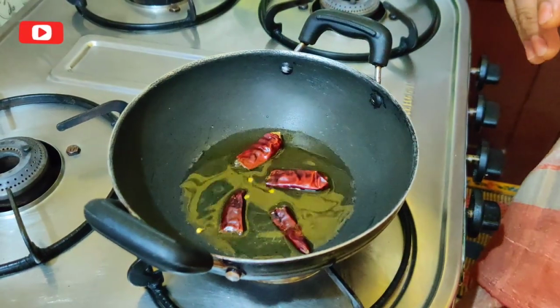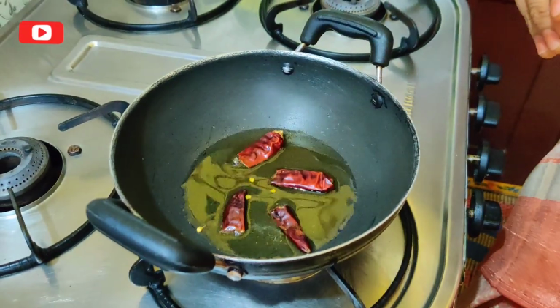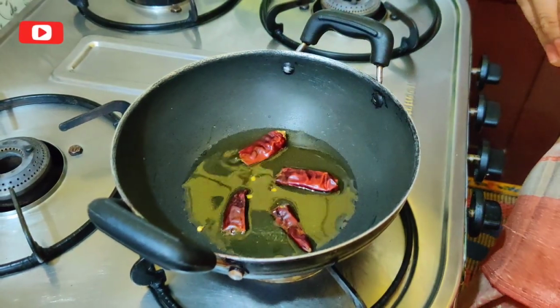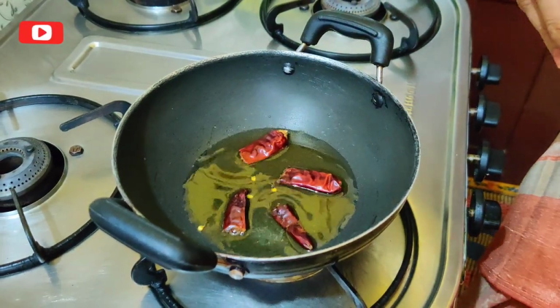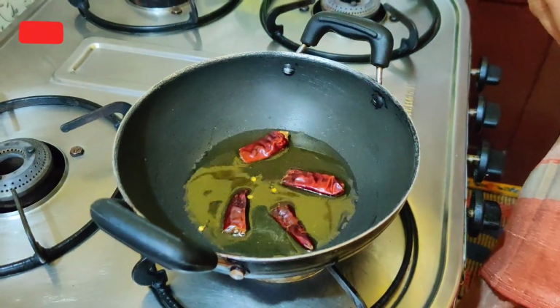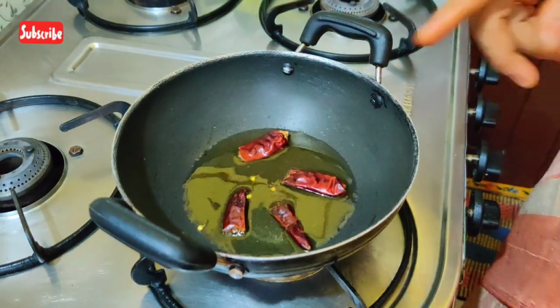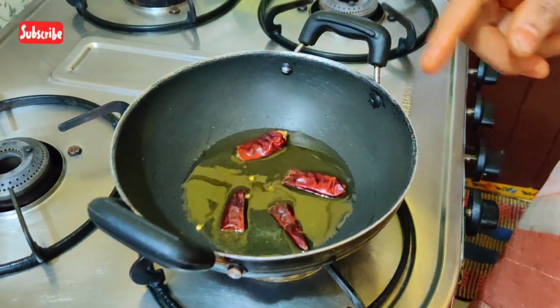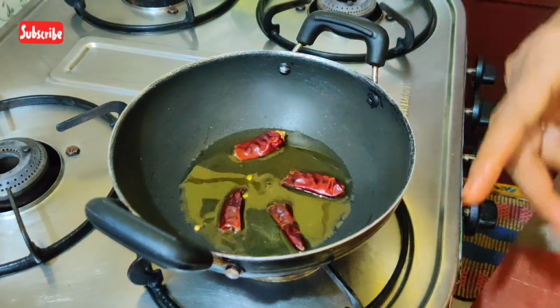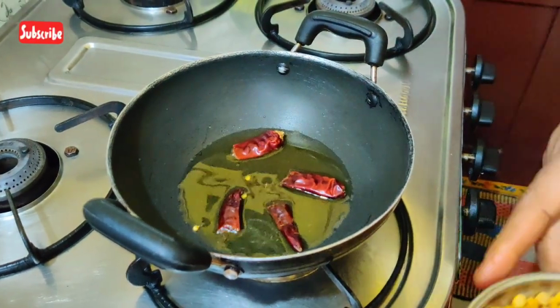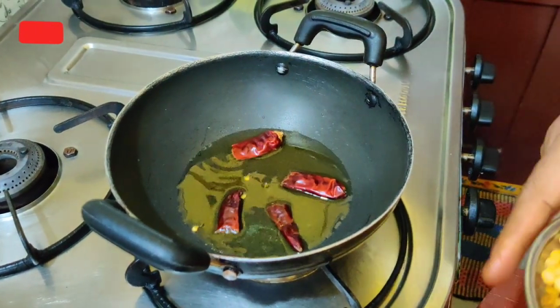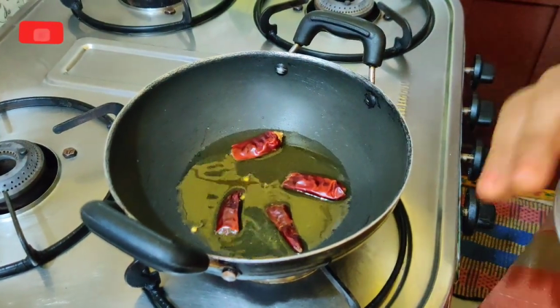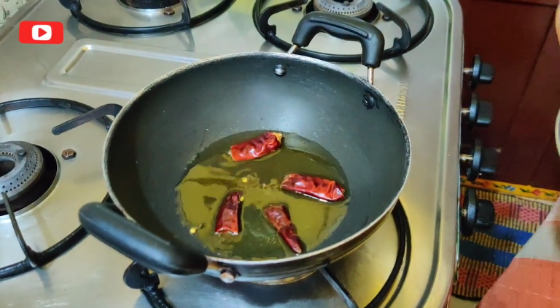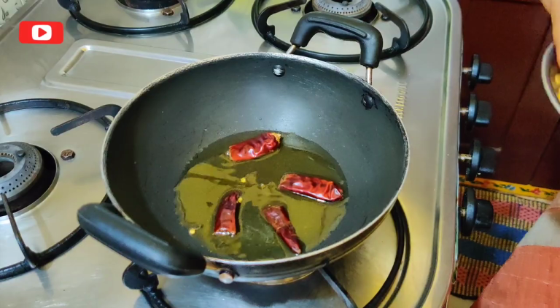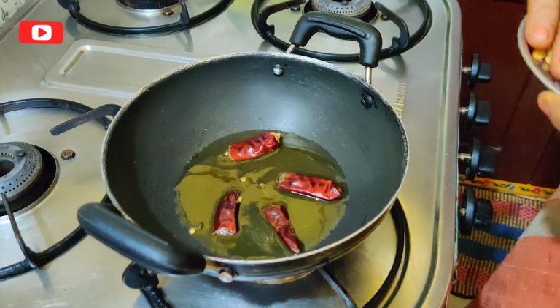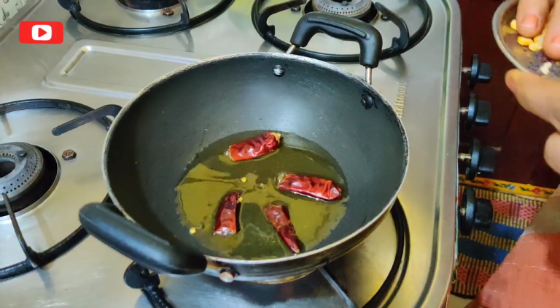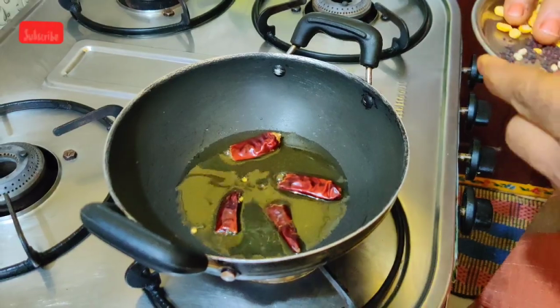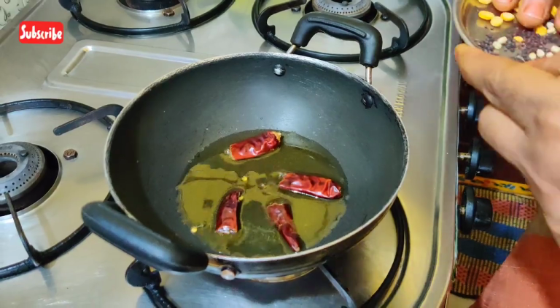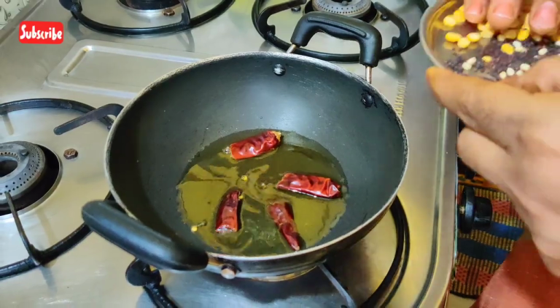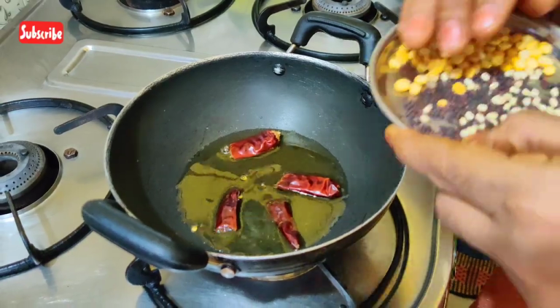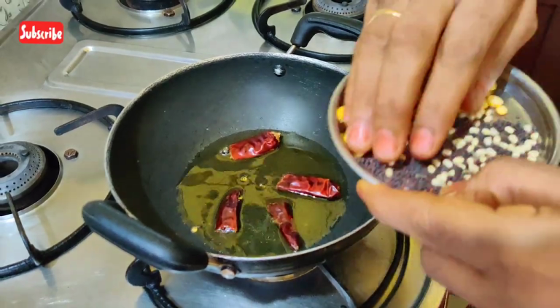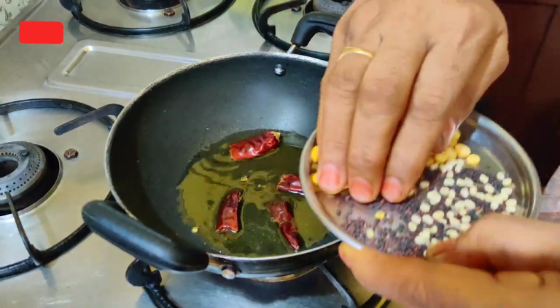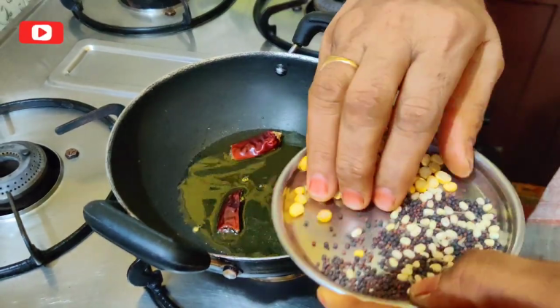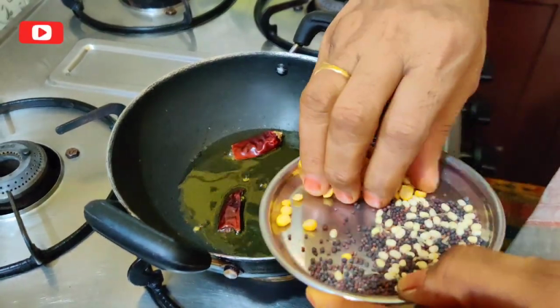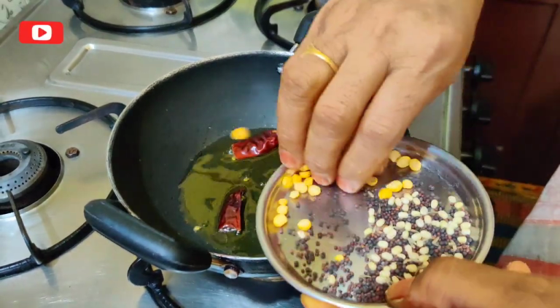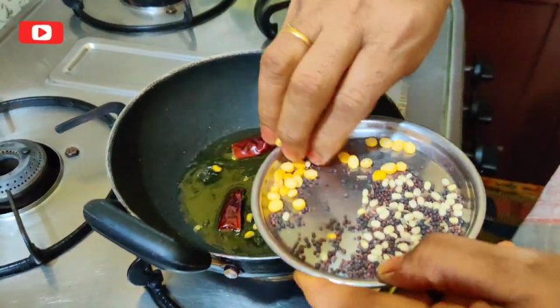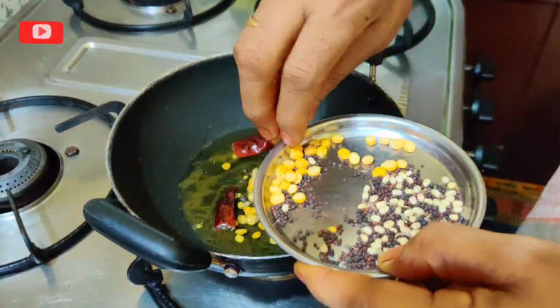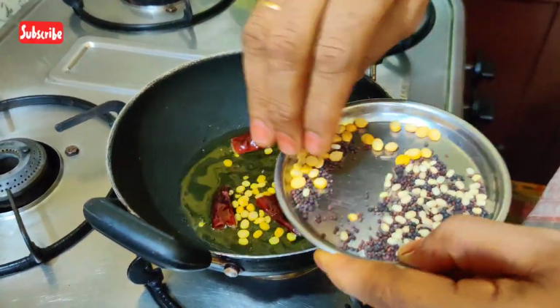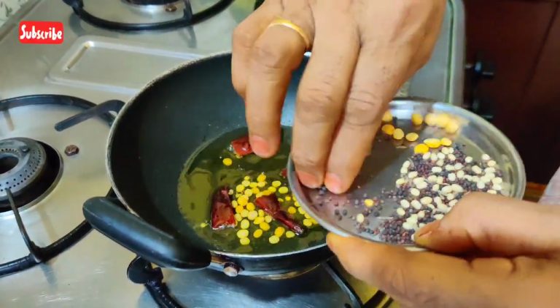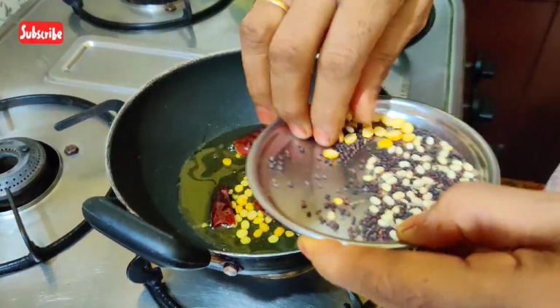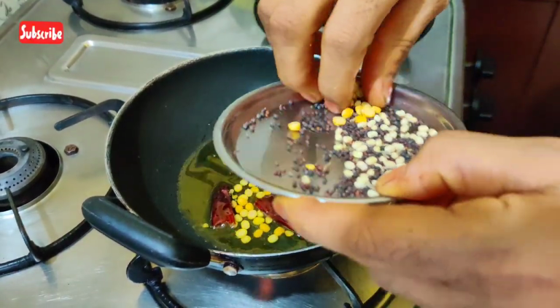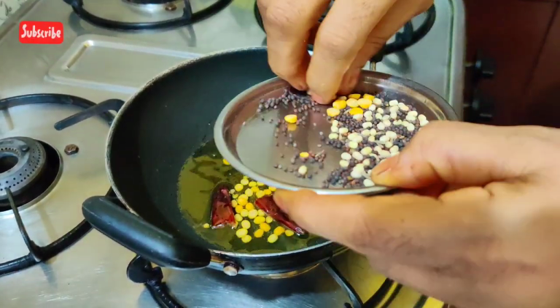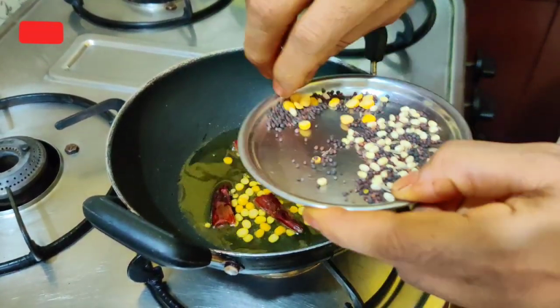I am making it. I am making it for the meat.